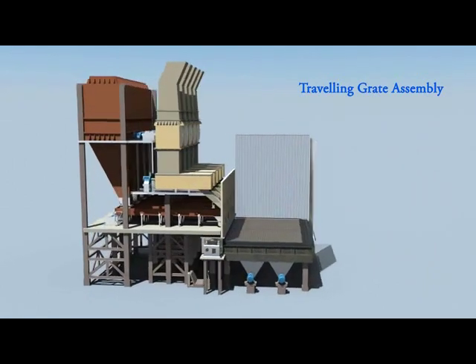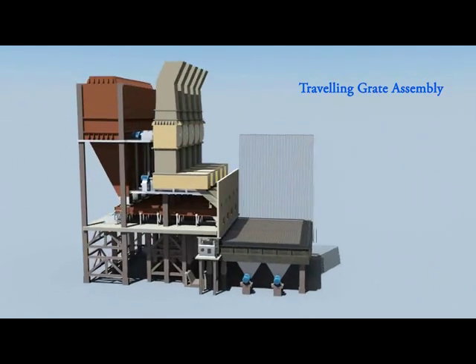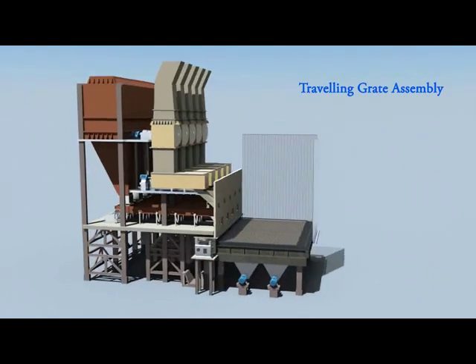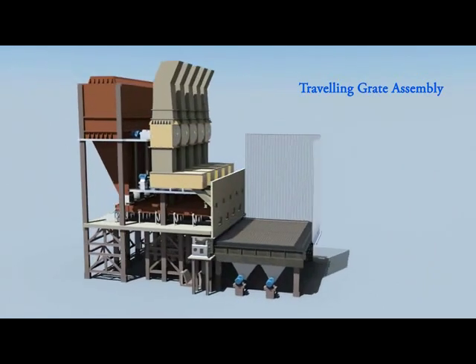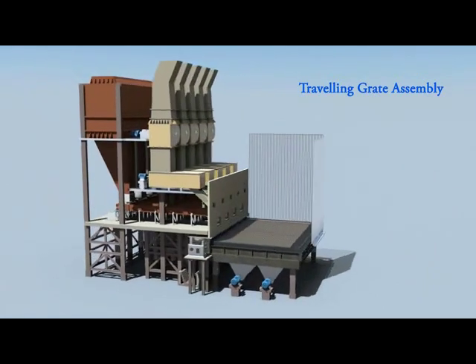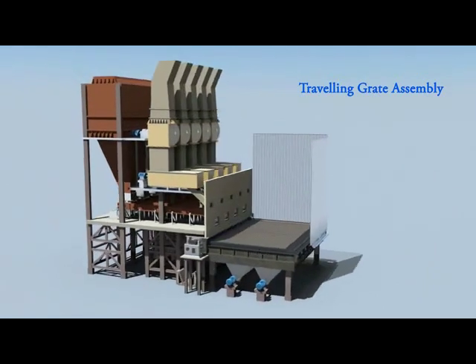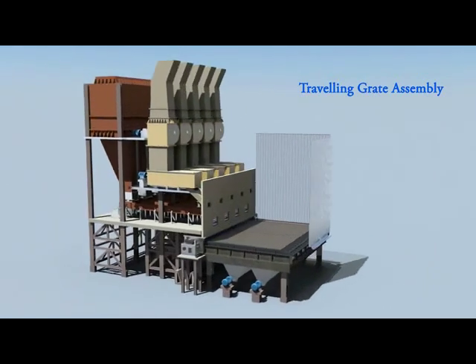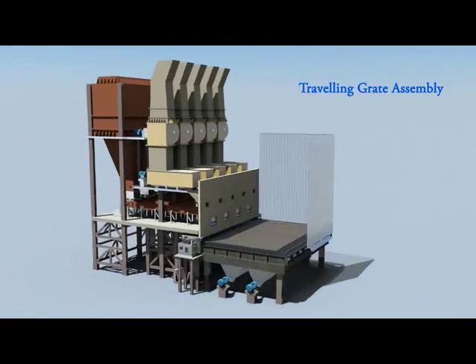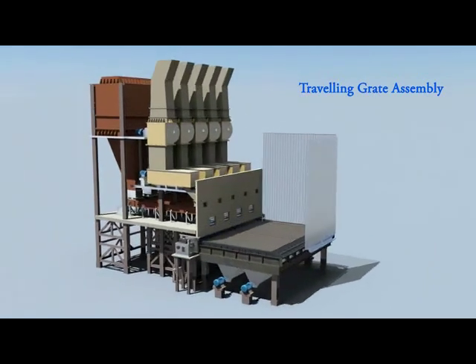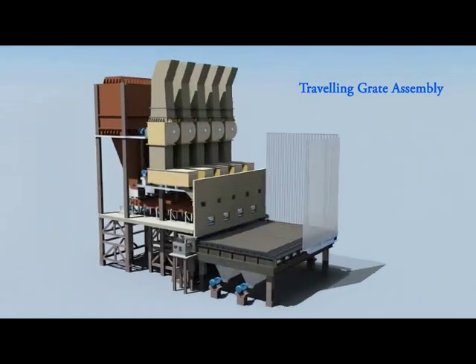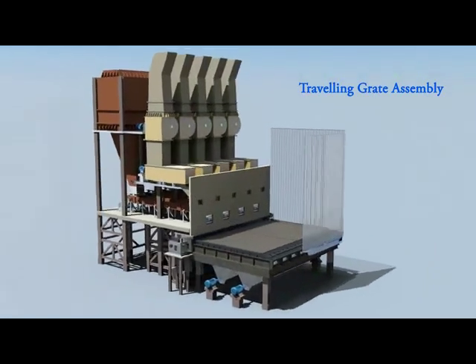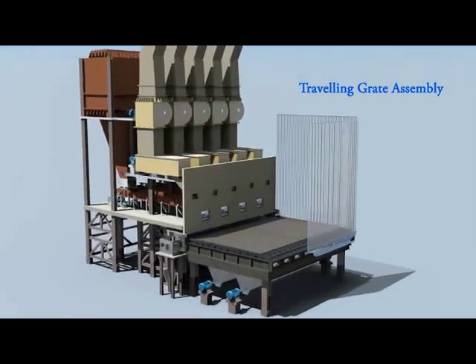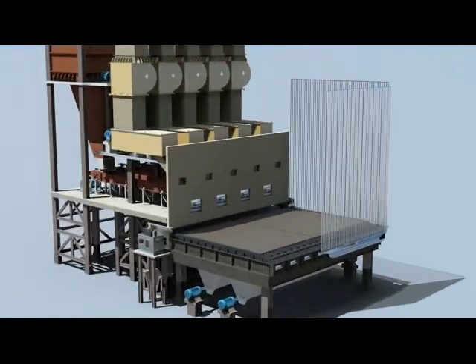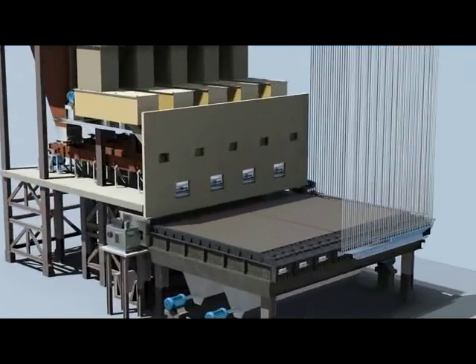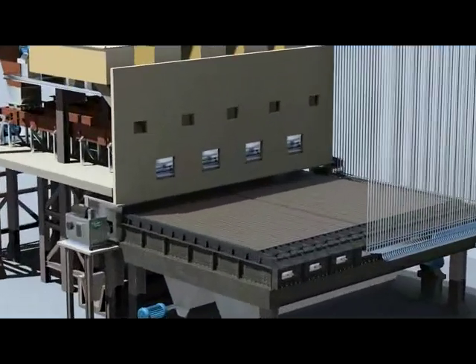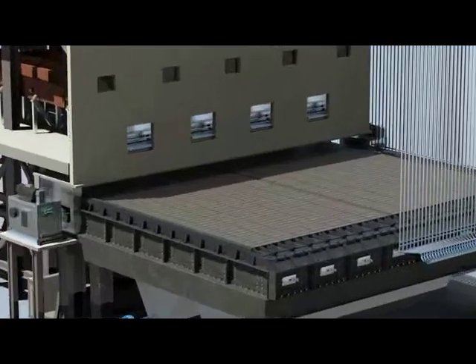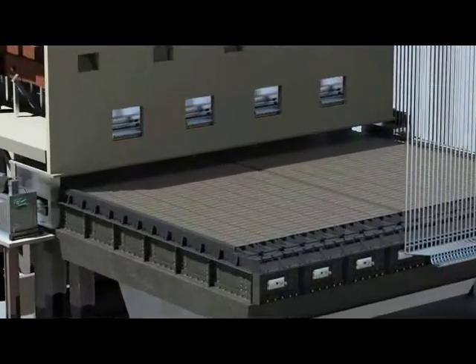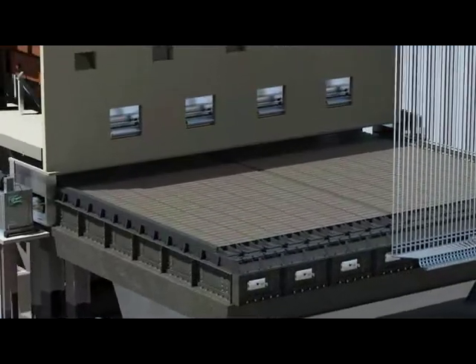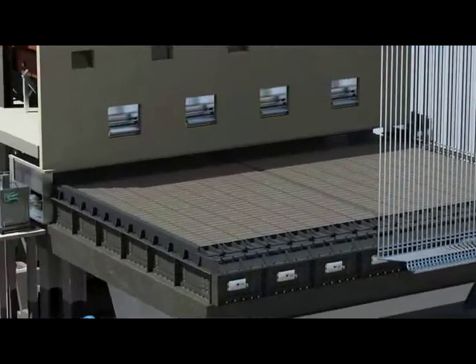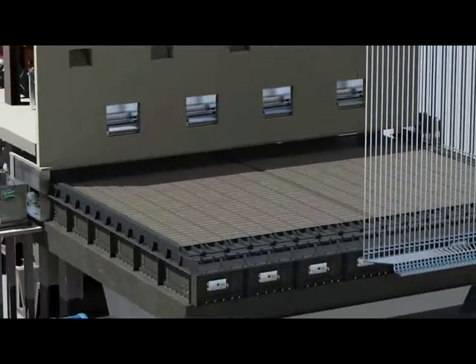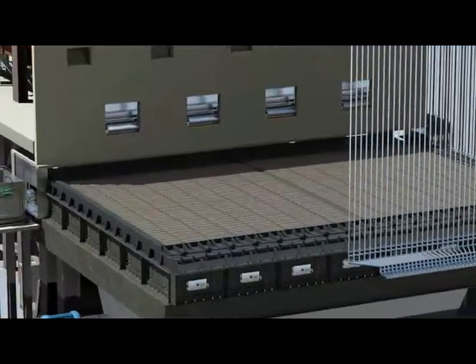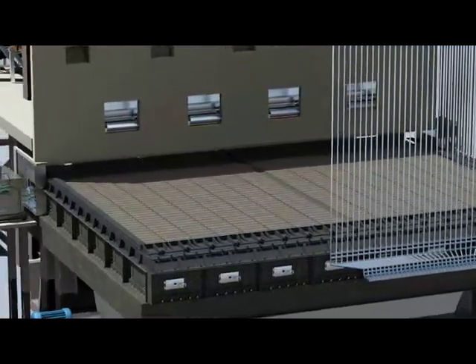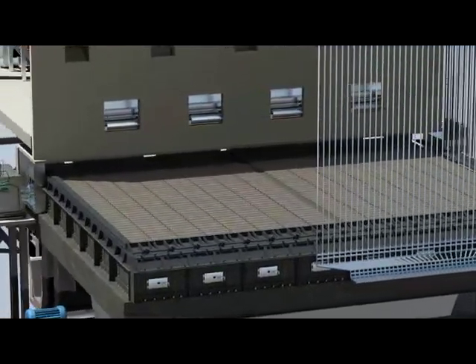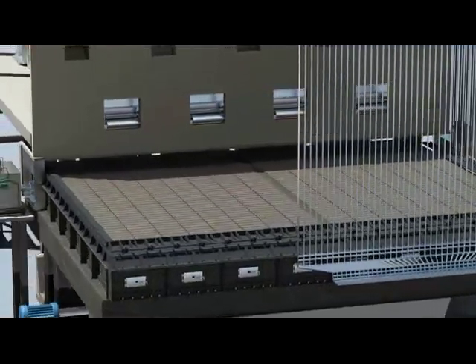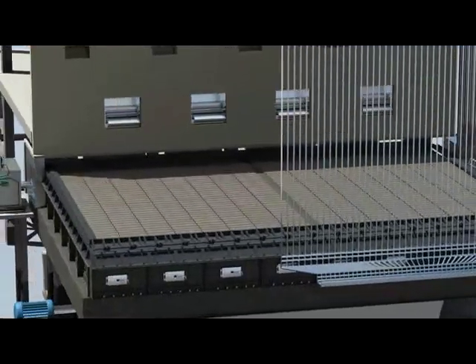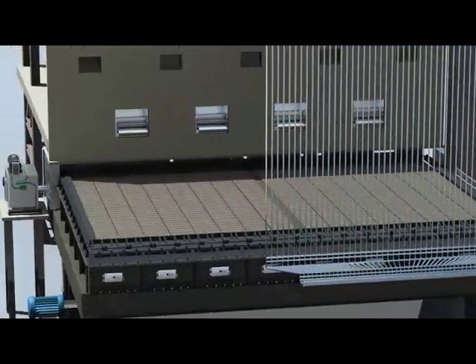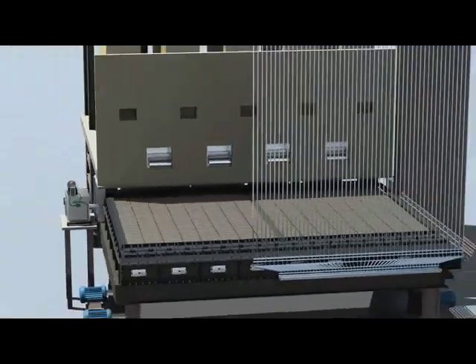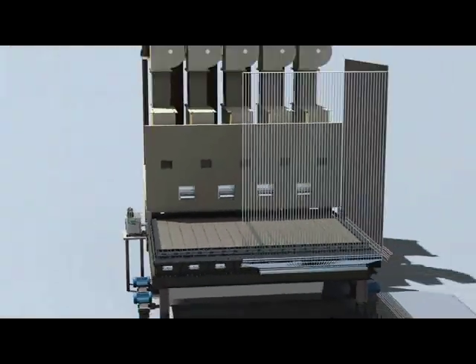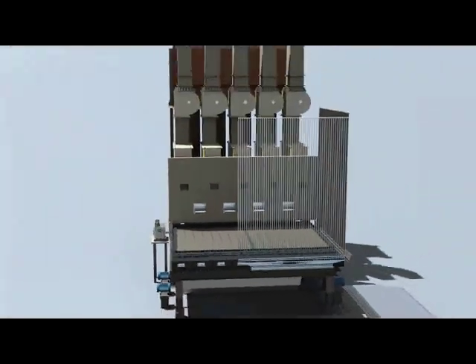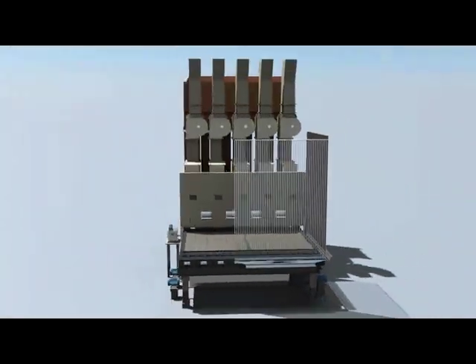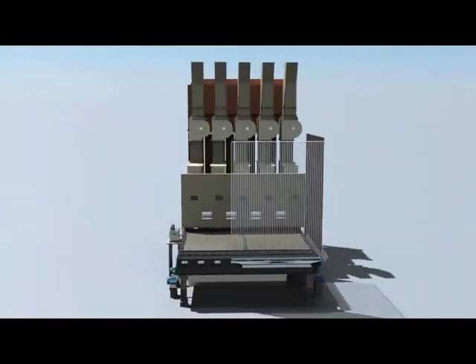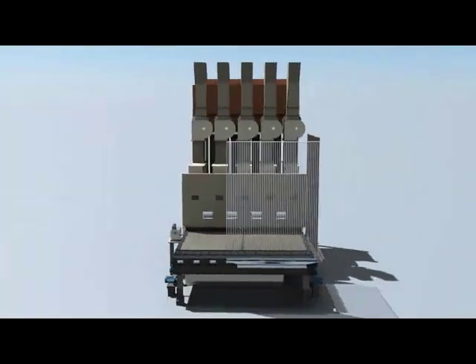We manufacture travelling grate assemblies with any size suitable for existing or new boilers. We also supply hydraulic drives, gearboxes, plenum and ash hoppers, and rotary airlock valves.